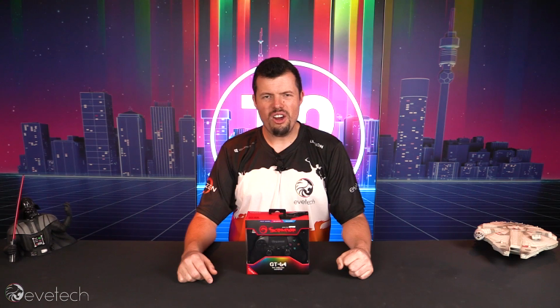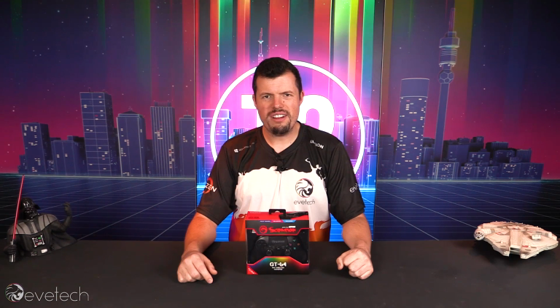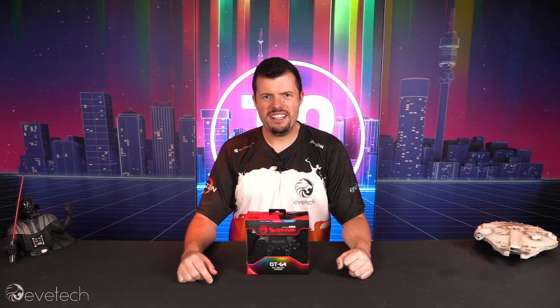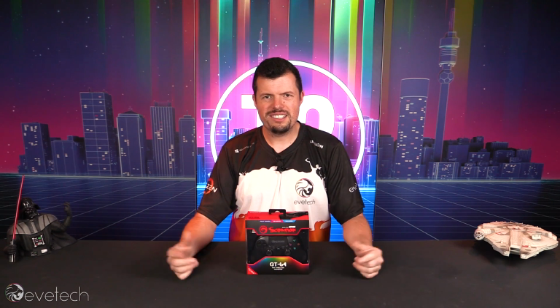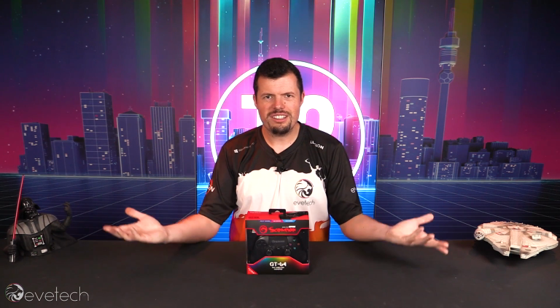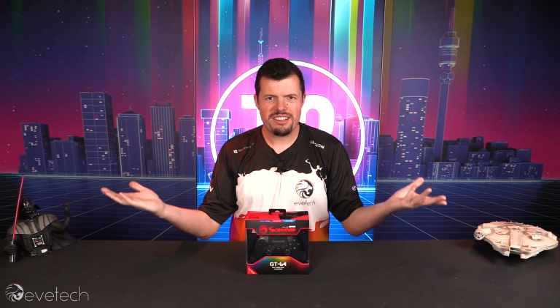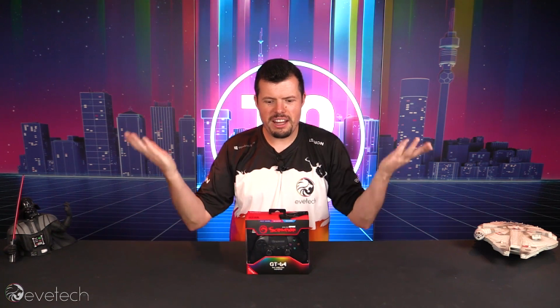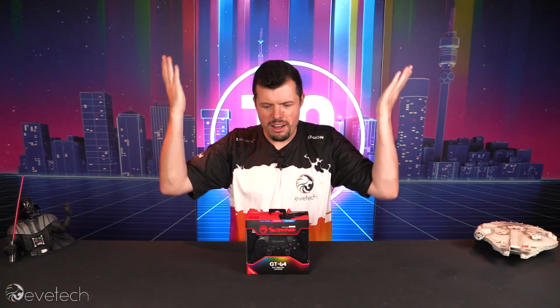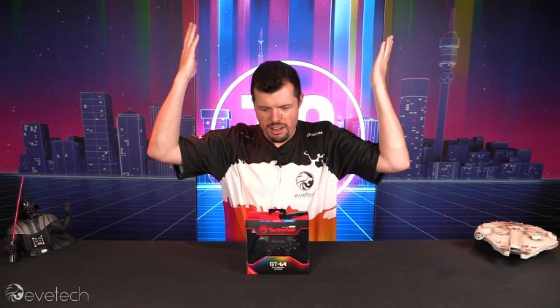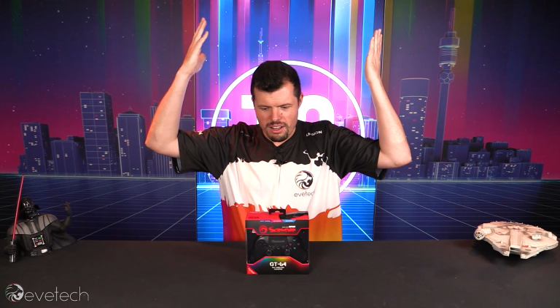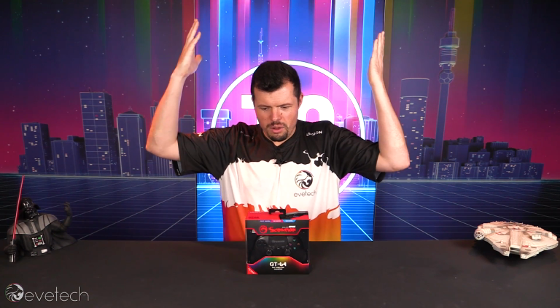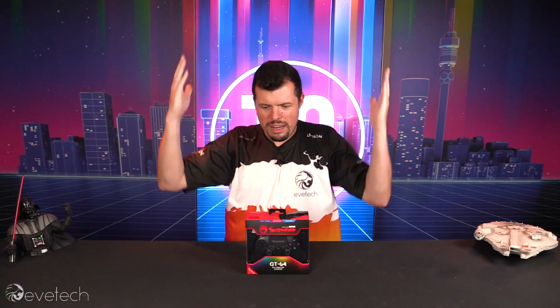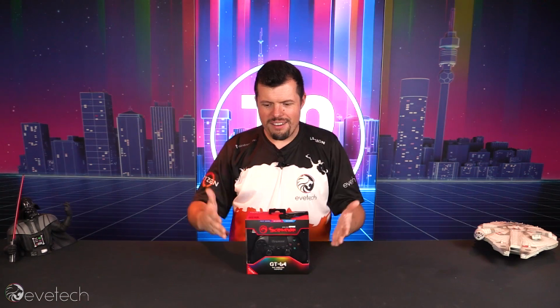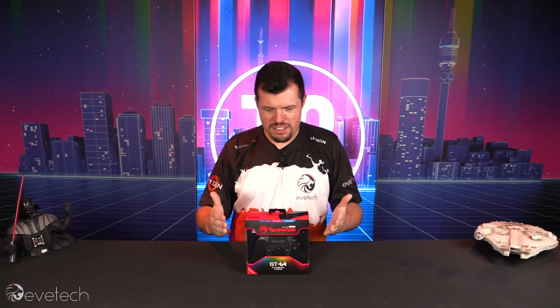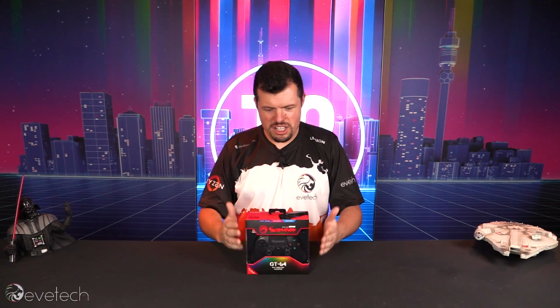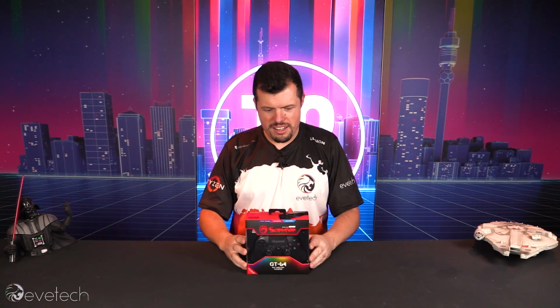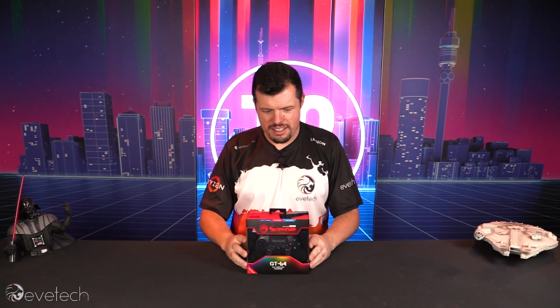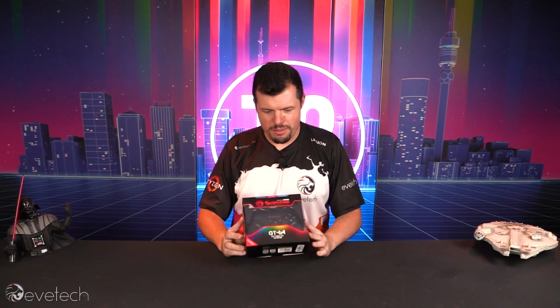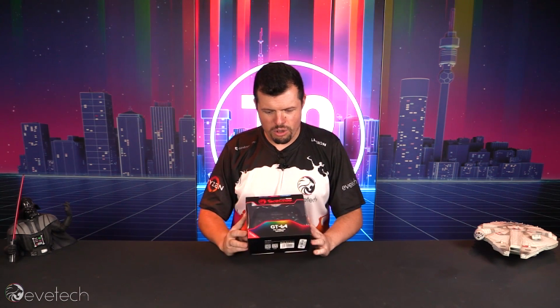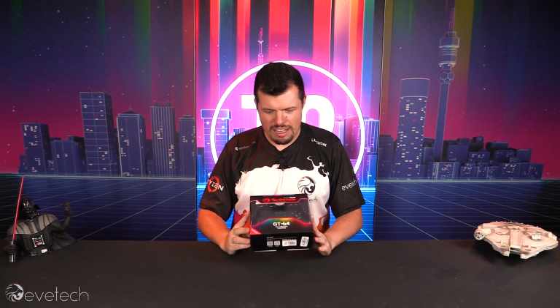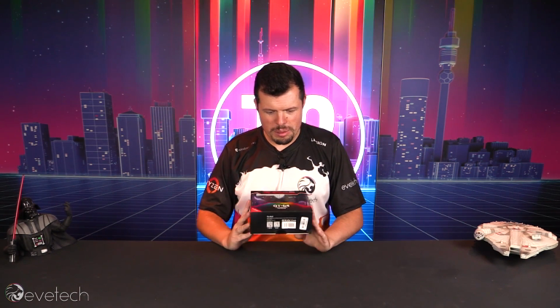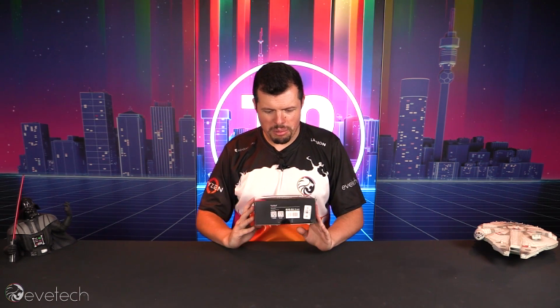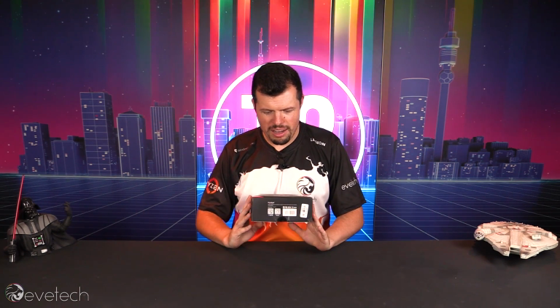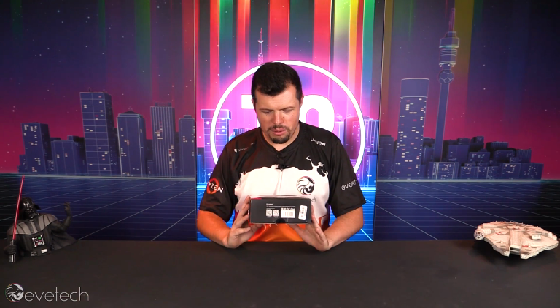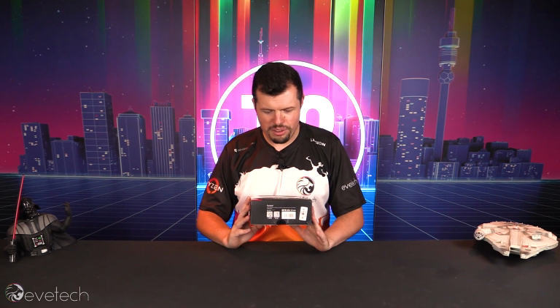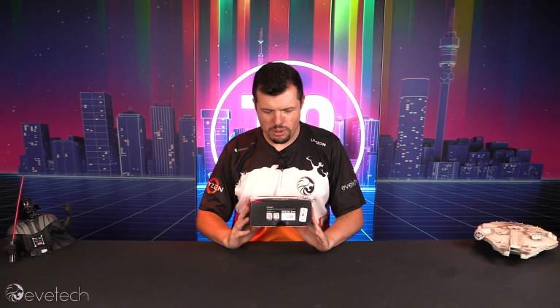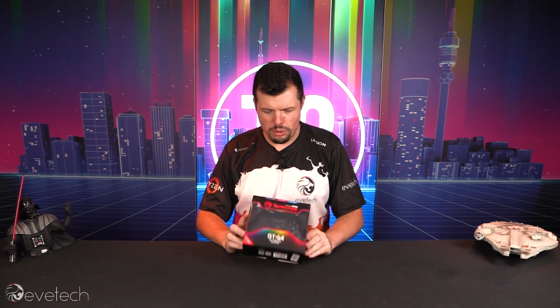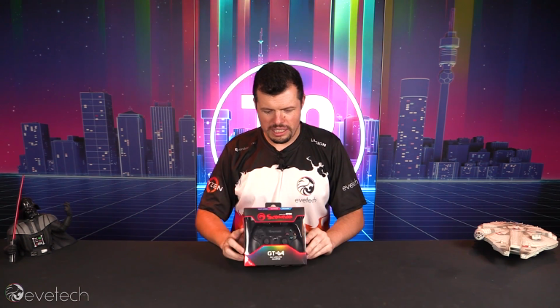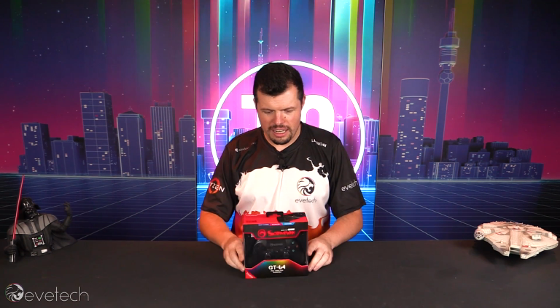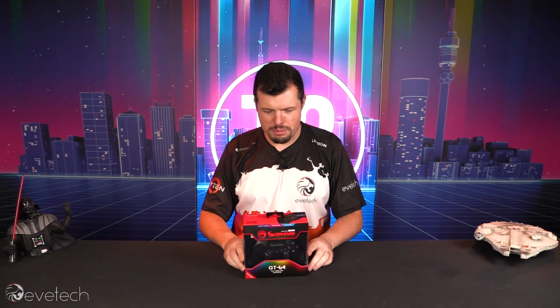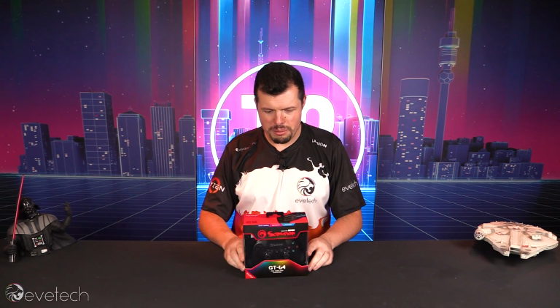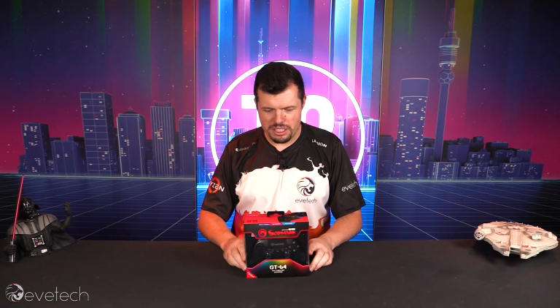Alrighty, so as I said, we have this GT64. I've been playing with it all weekend pretty much.